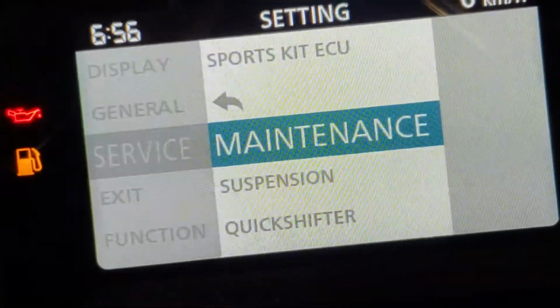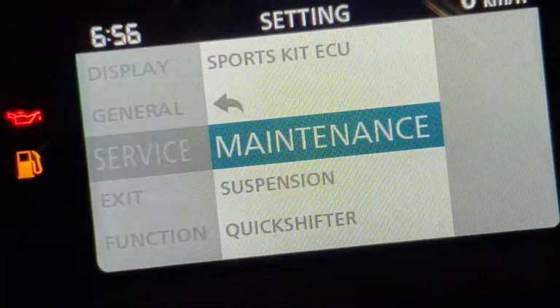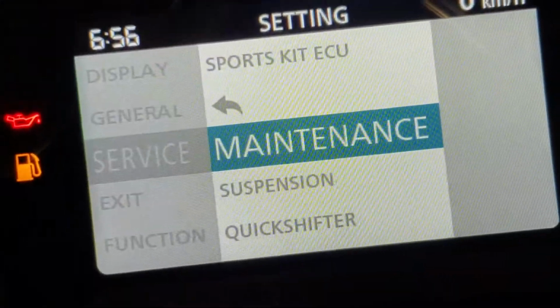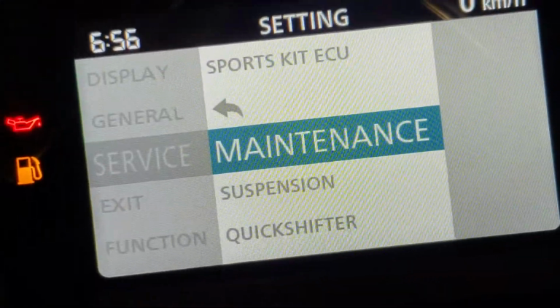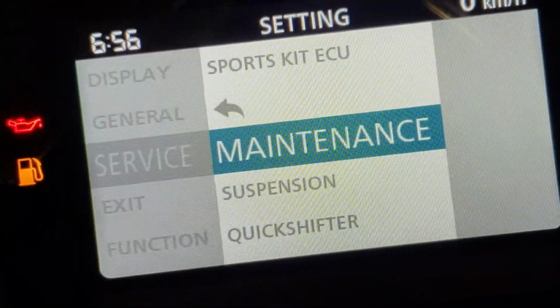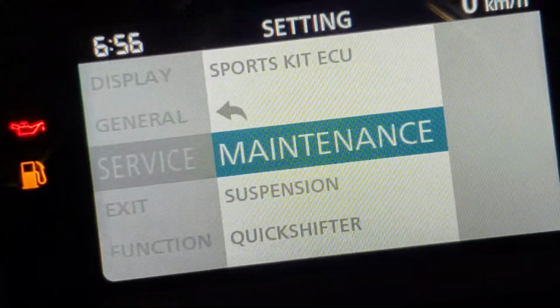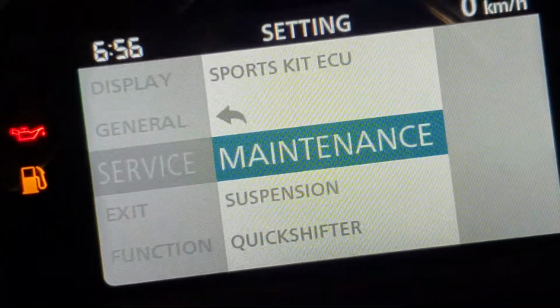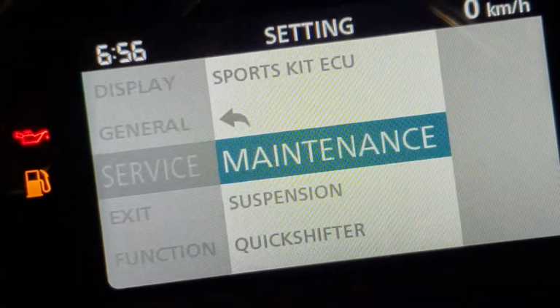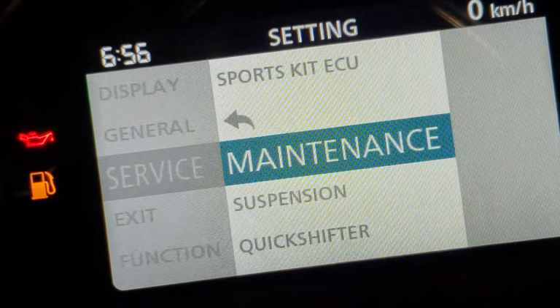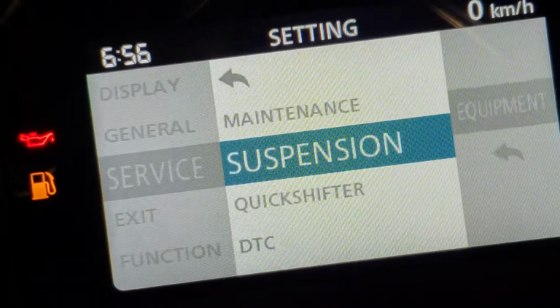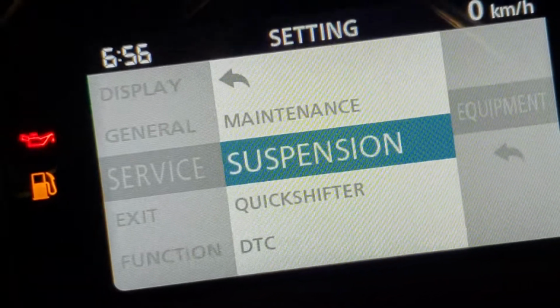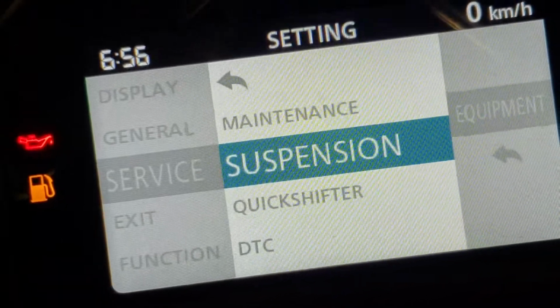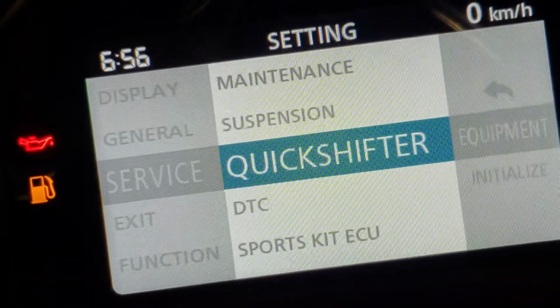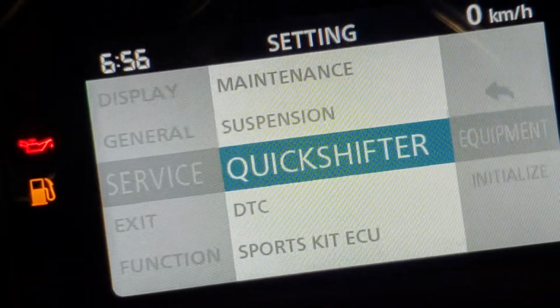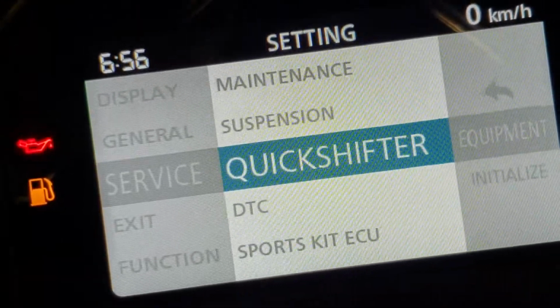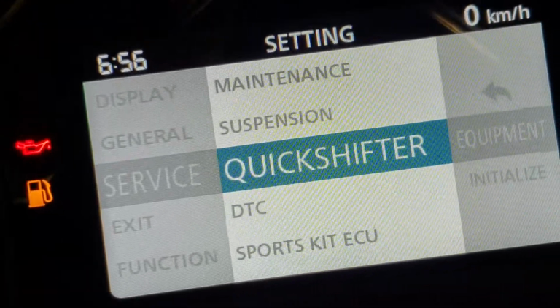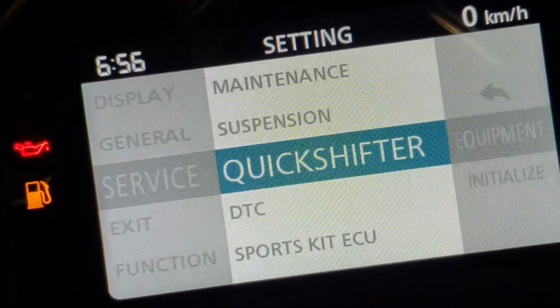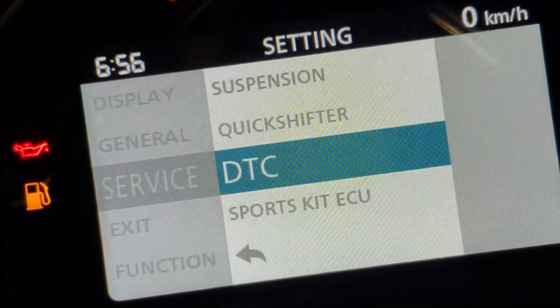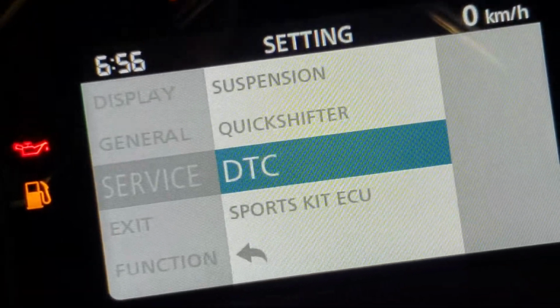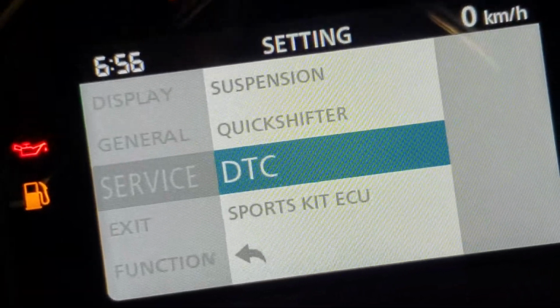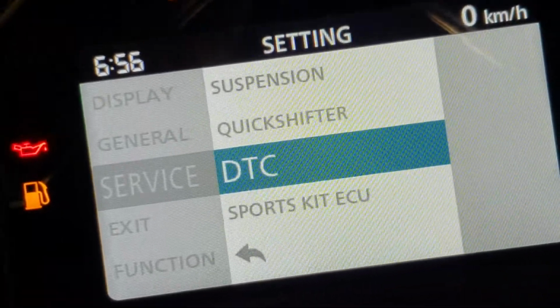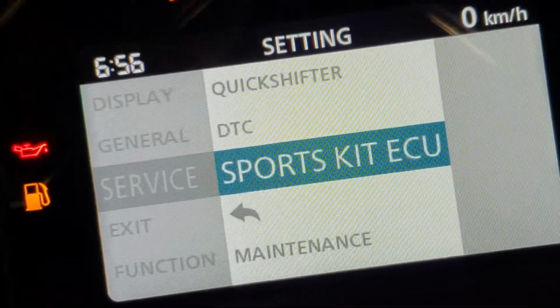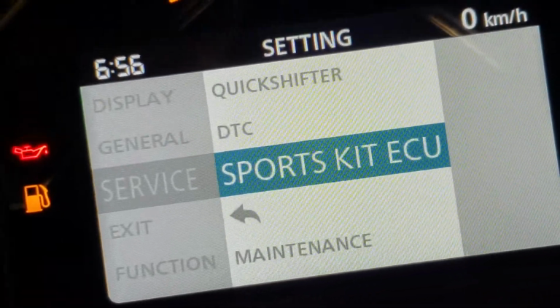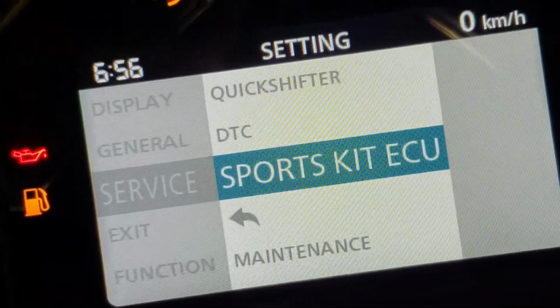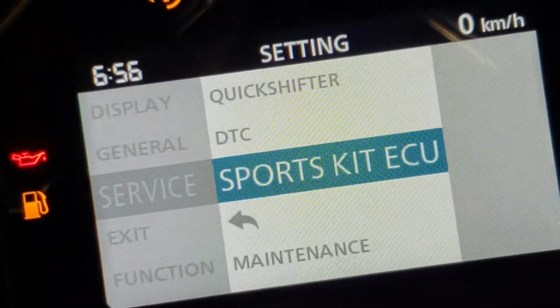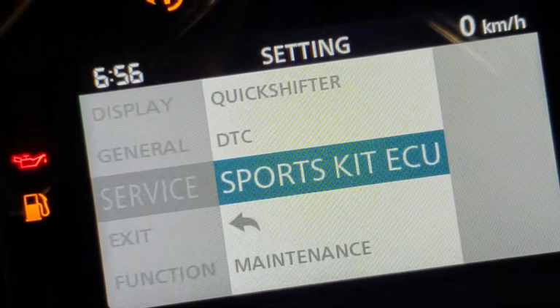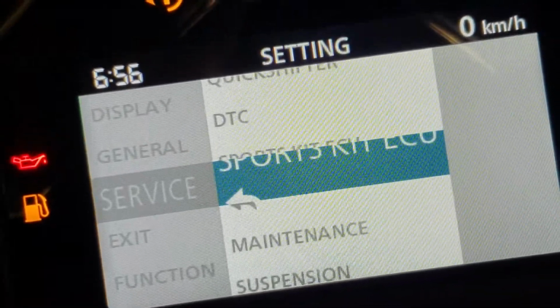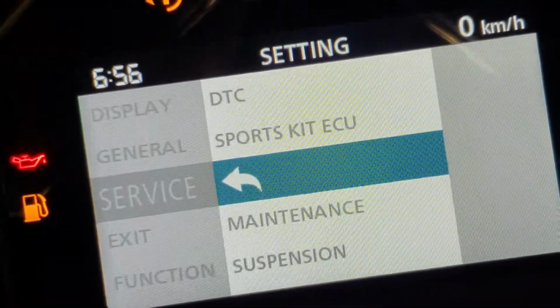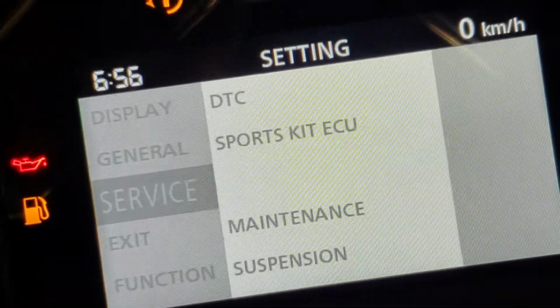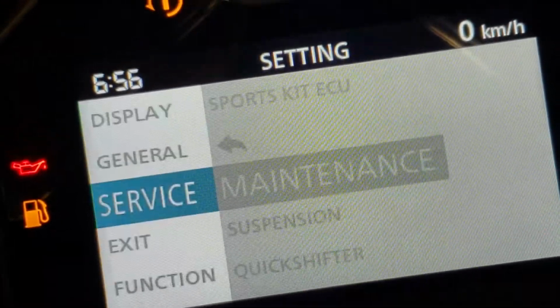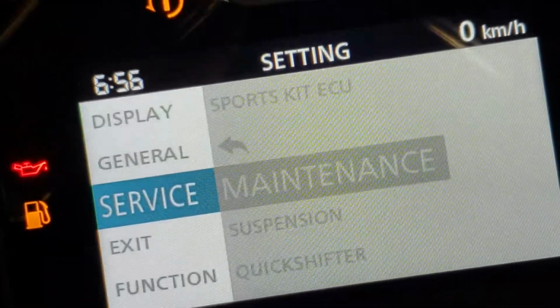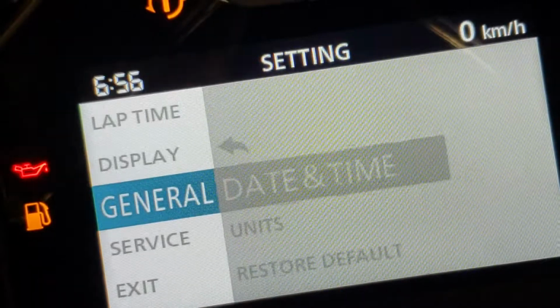Service — this is going to give you maintenance, suspension, quick shifter, ECU, and all sorts of information there.